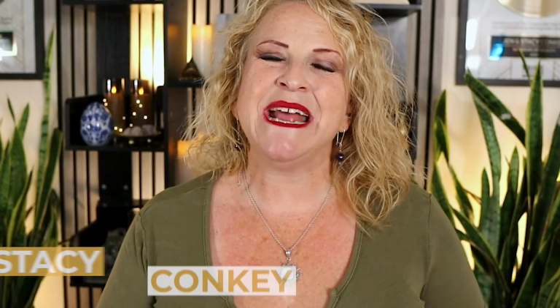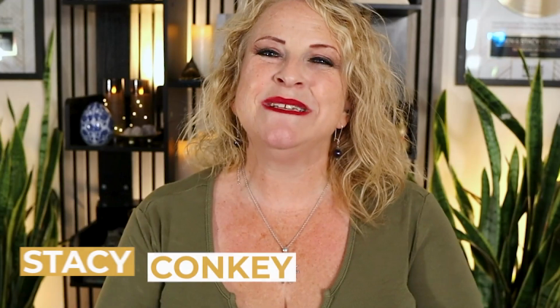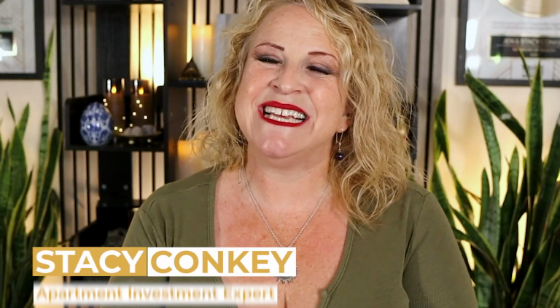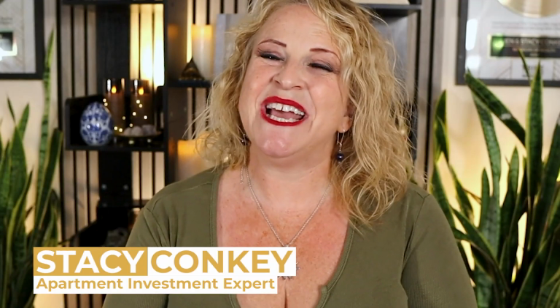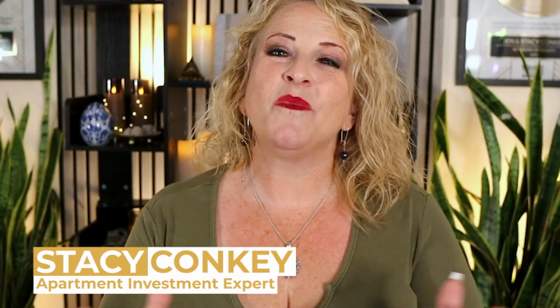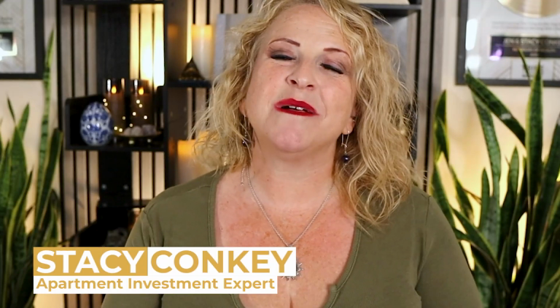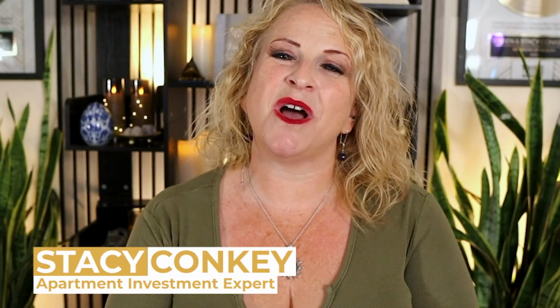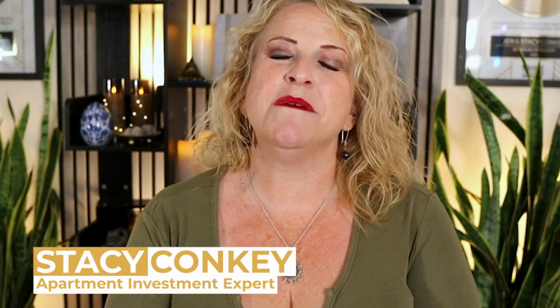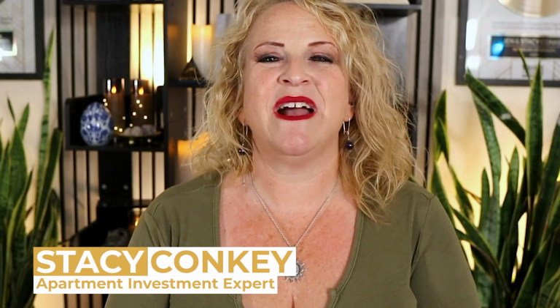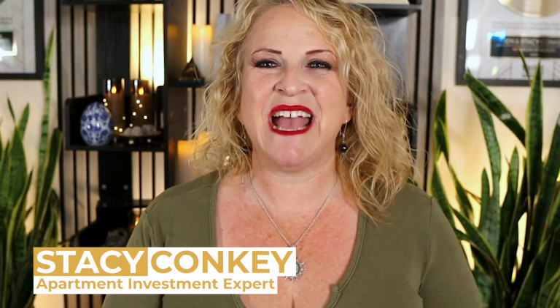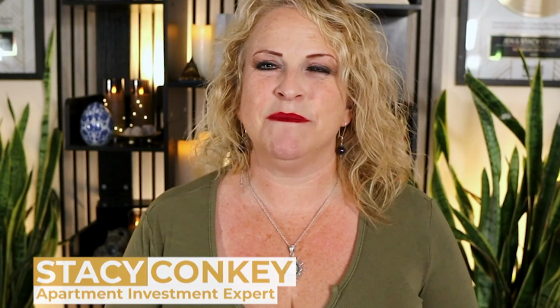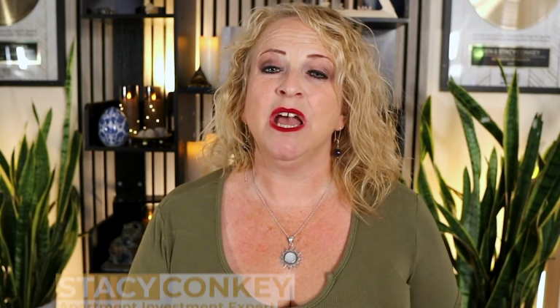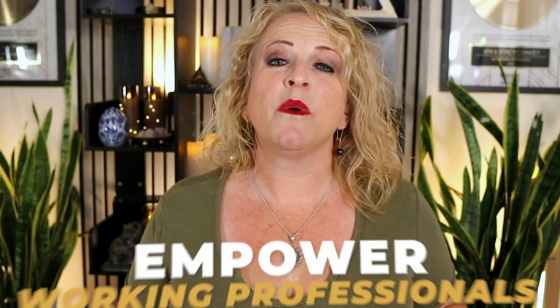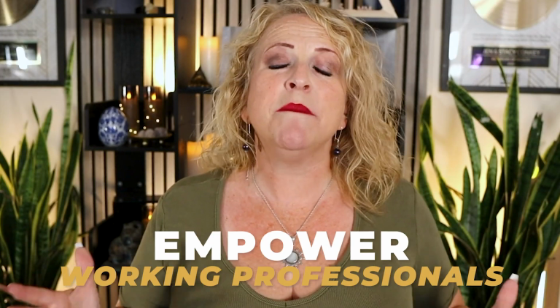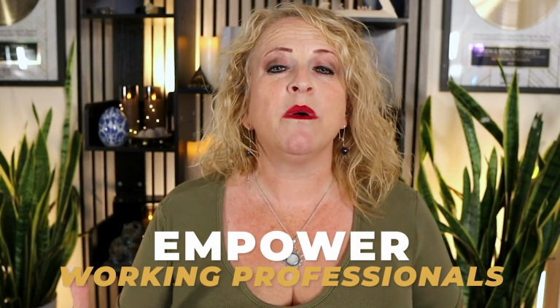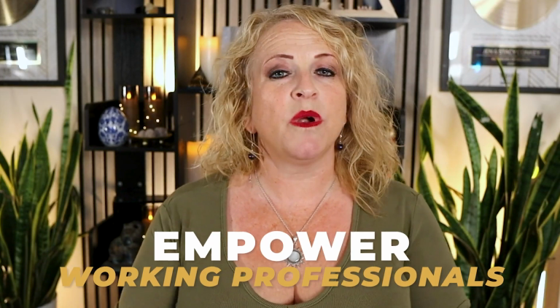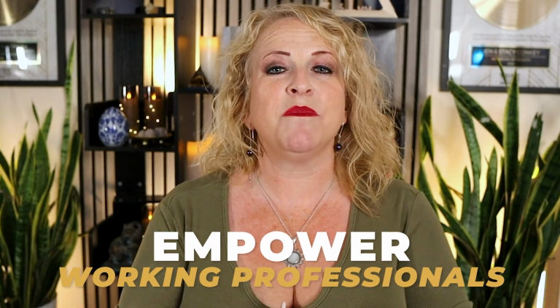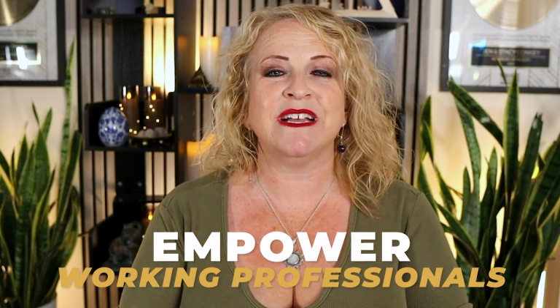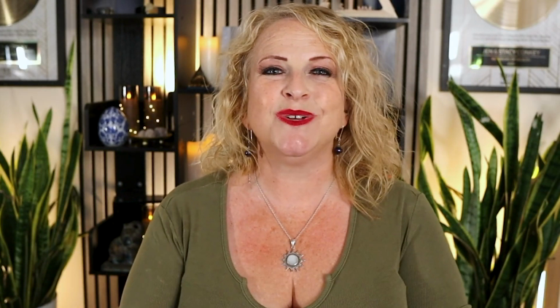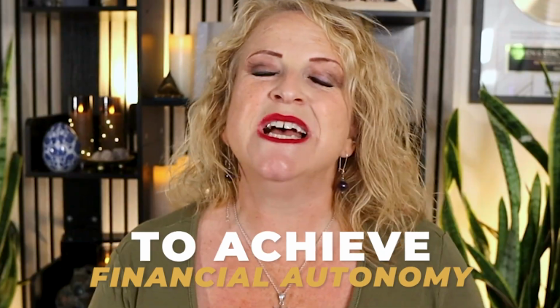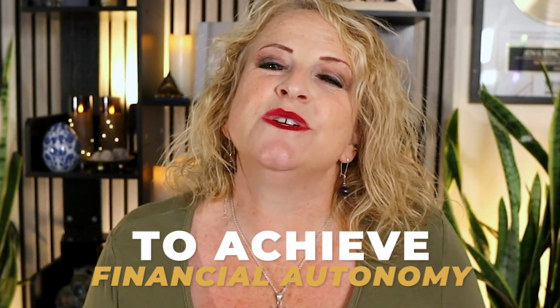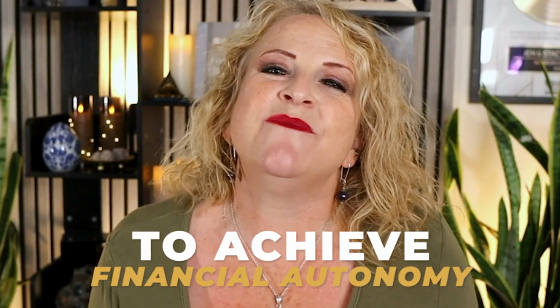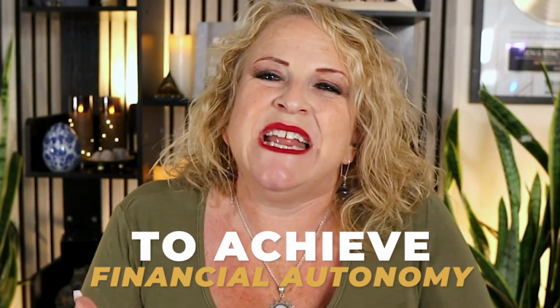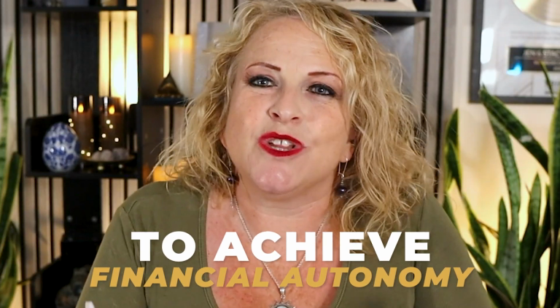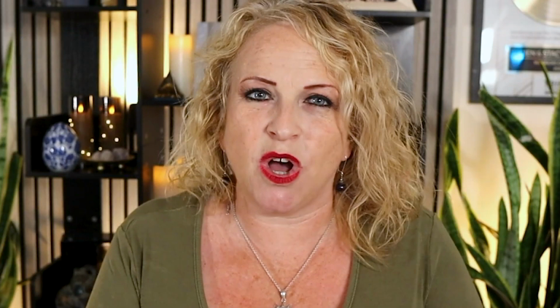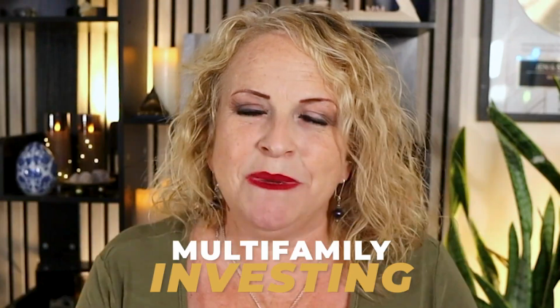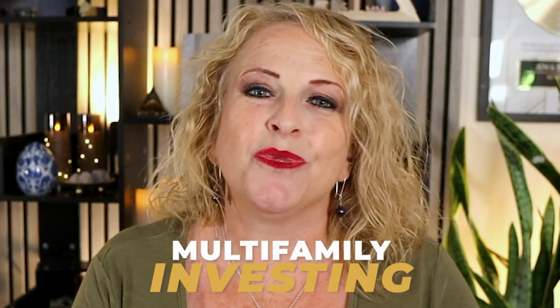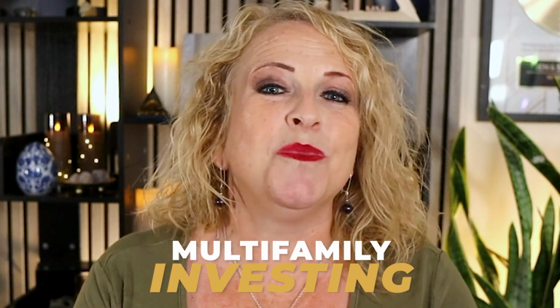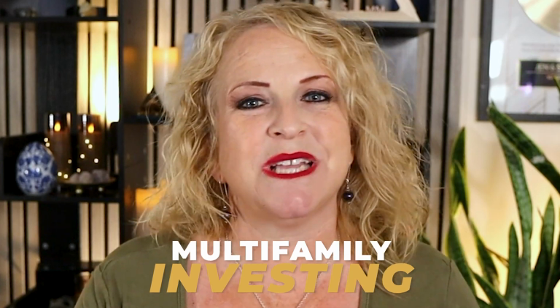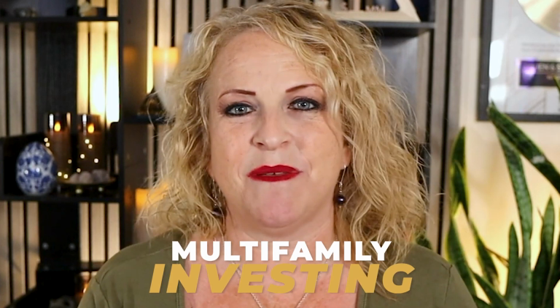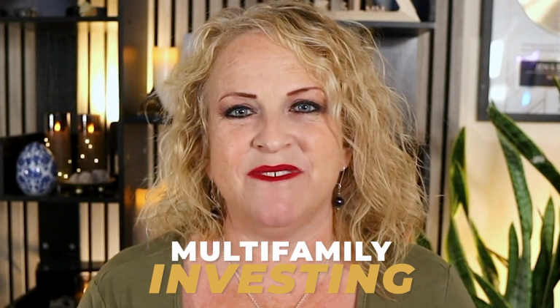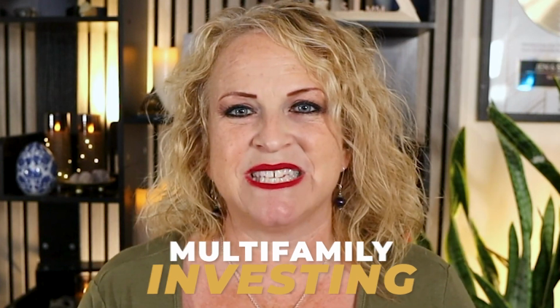My name is Stacey and welcome to the RMFI Academy, where we empower working professionals to achieve financial autonomy through multifamily investing.